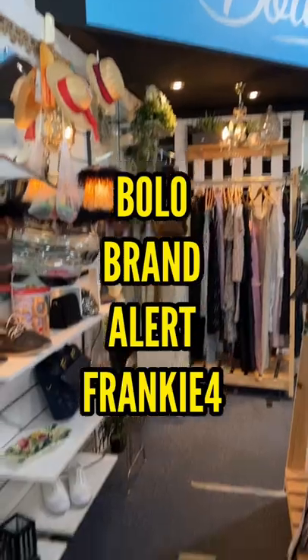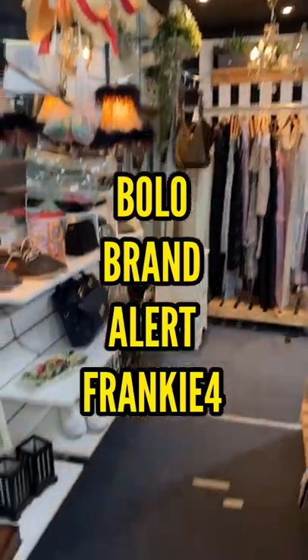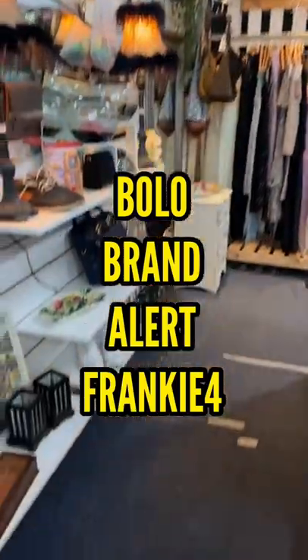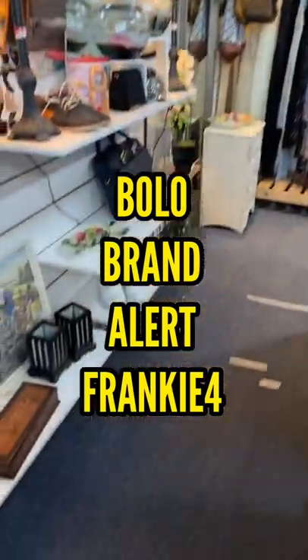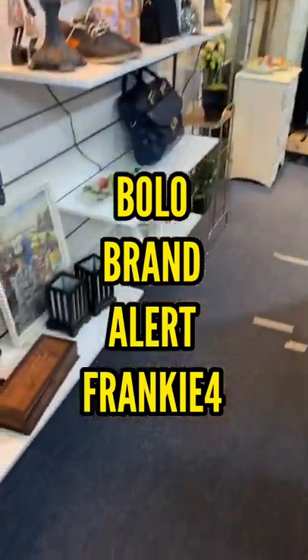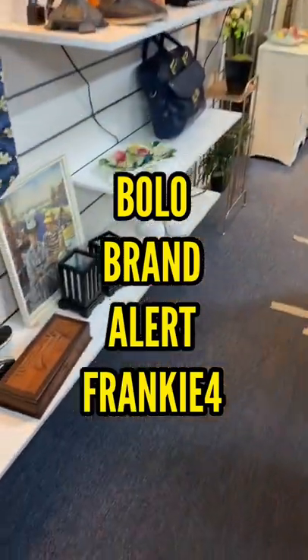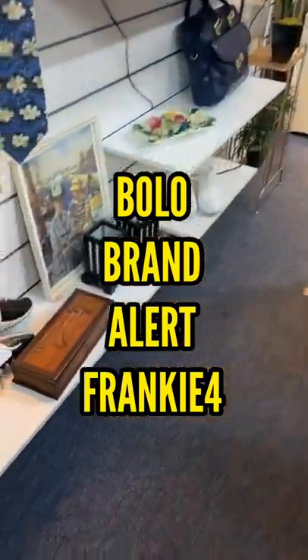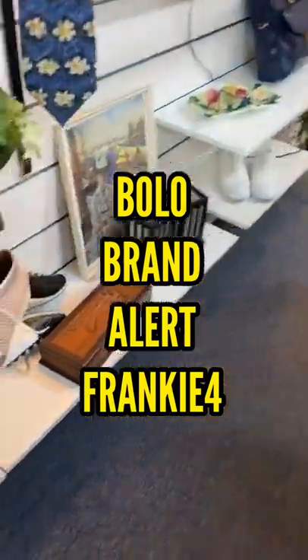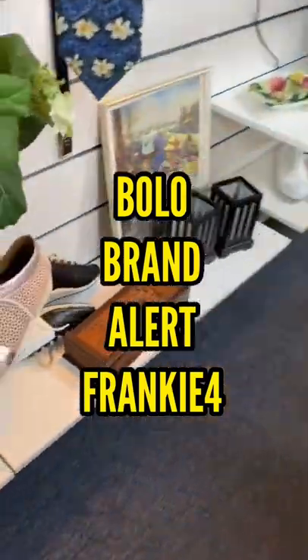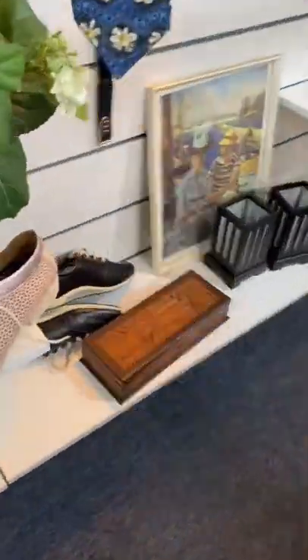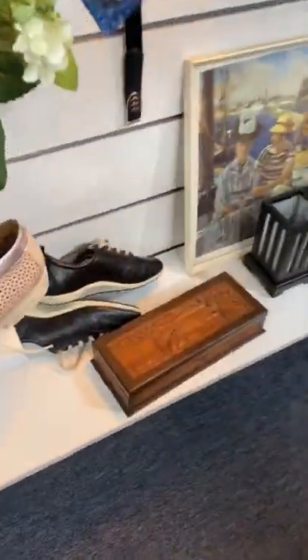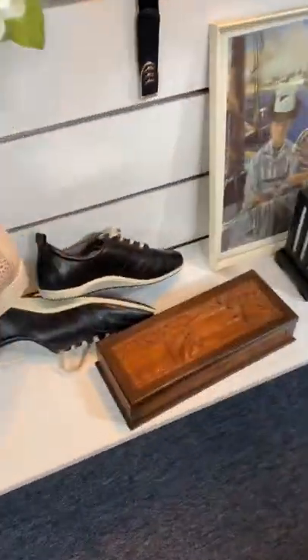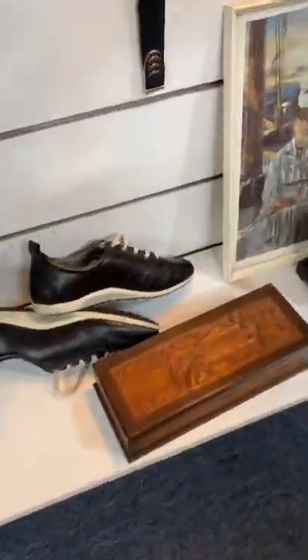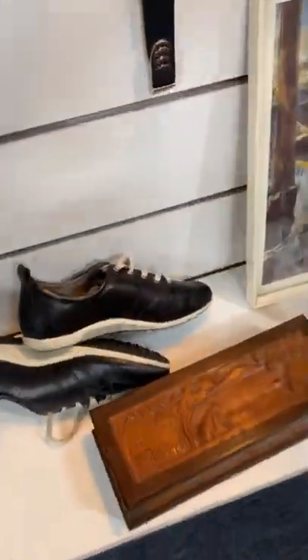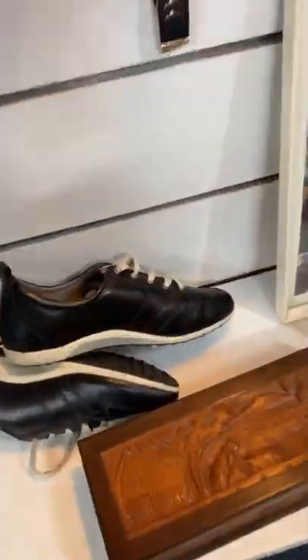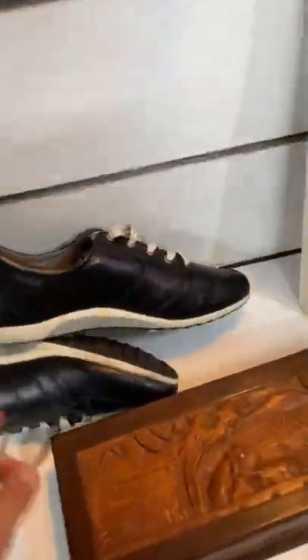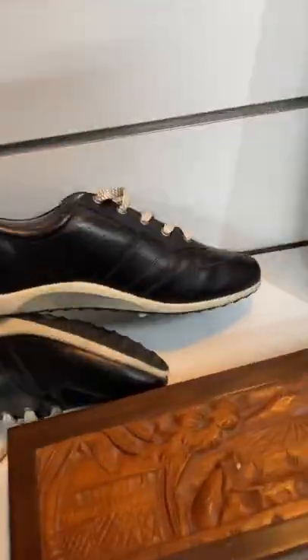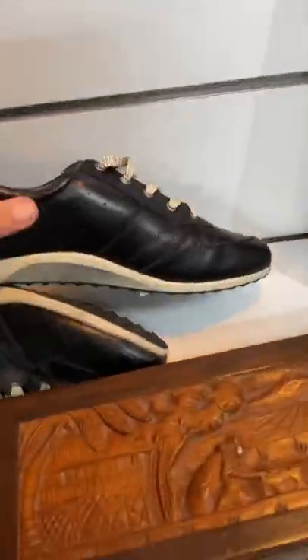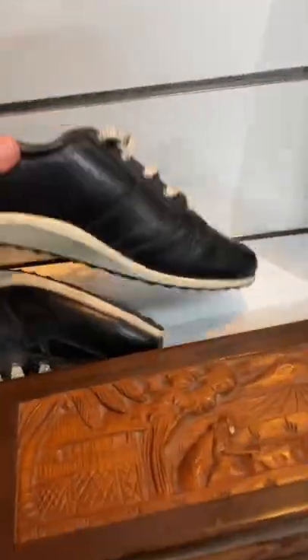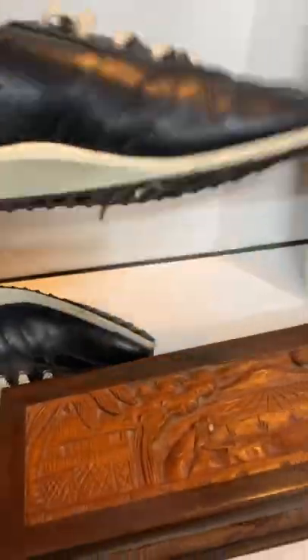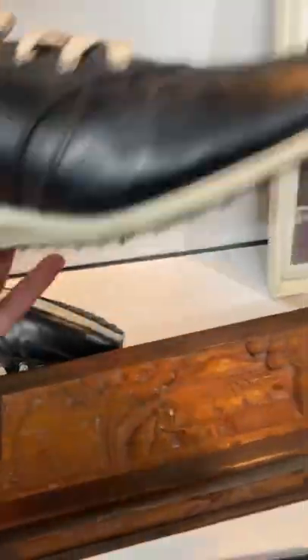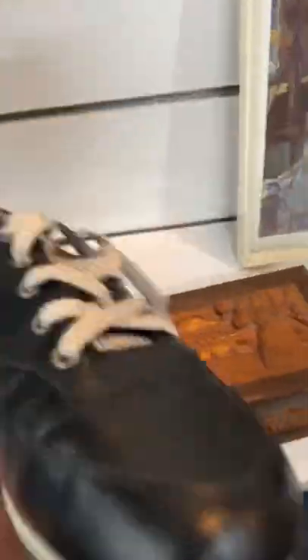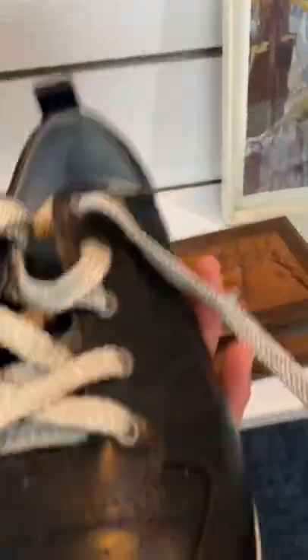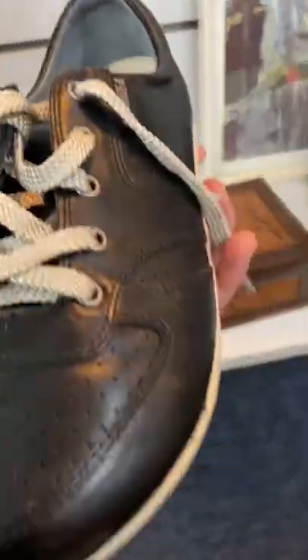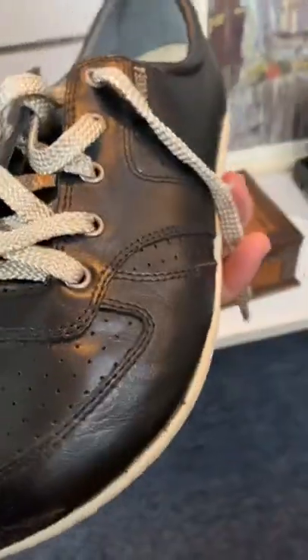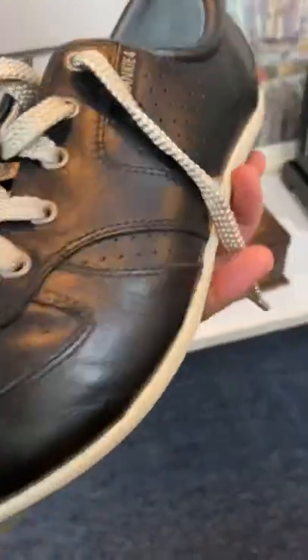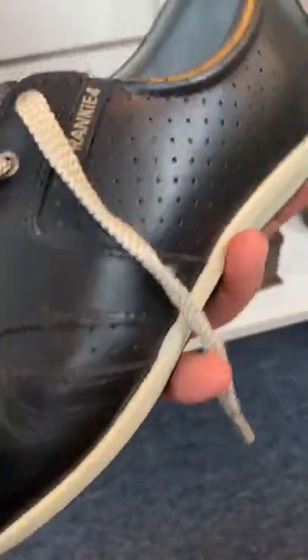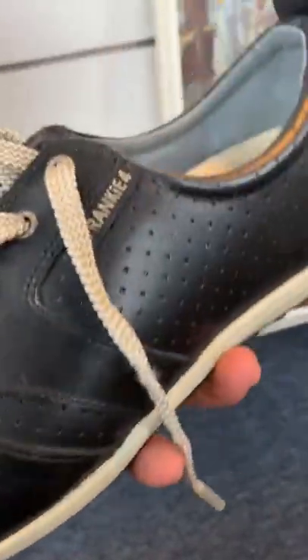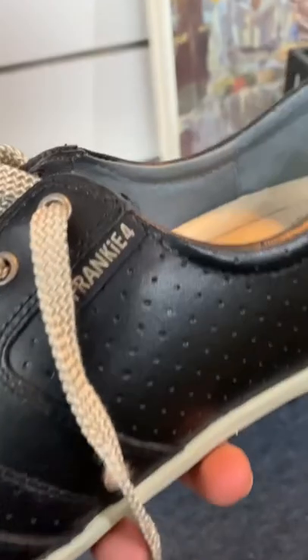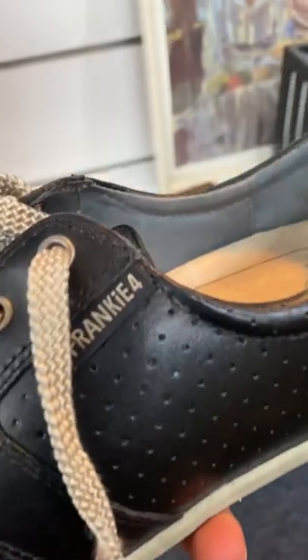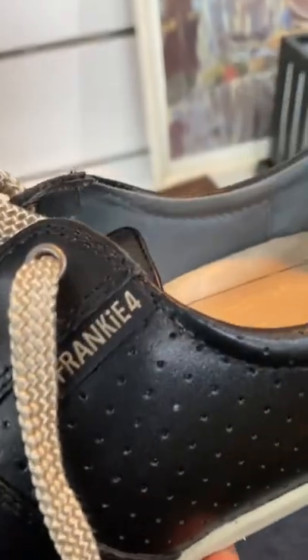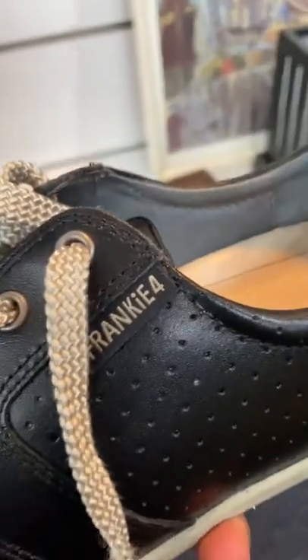The boutique section in Salvos. You never find anything under $20 in these sections — it's ridiculous.